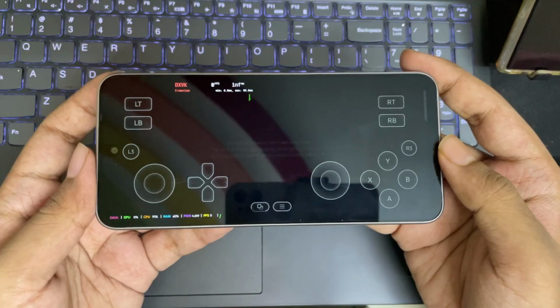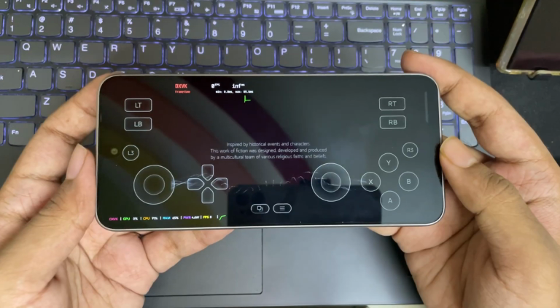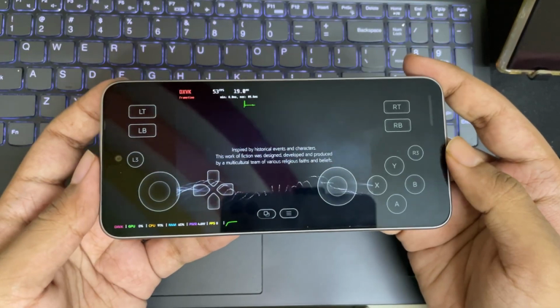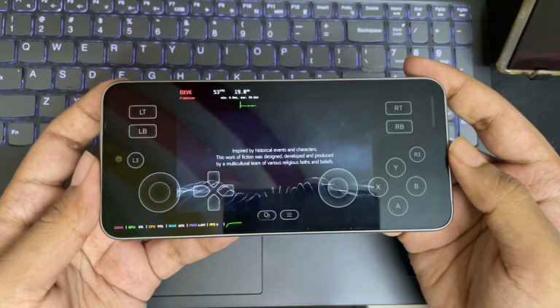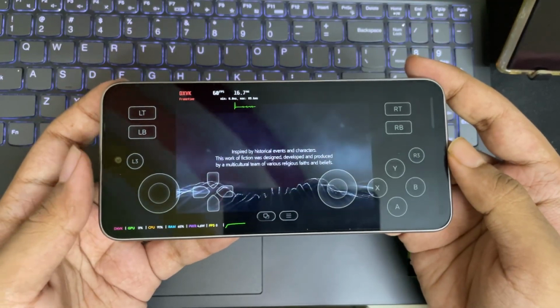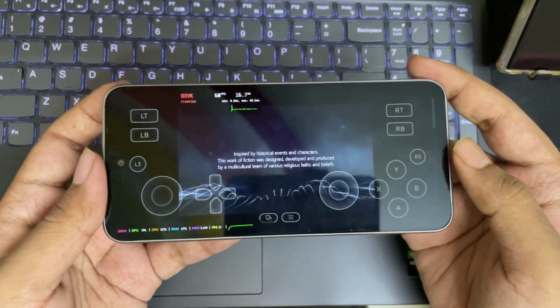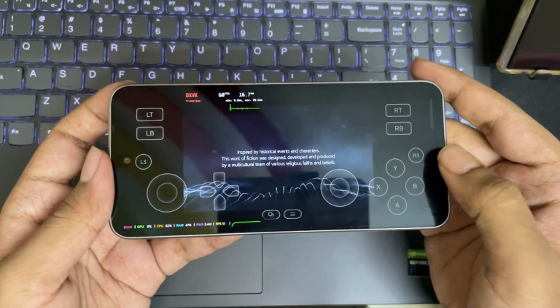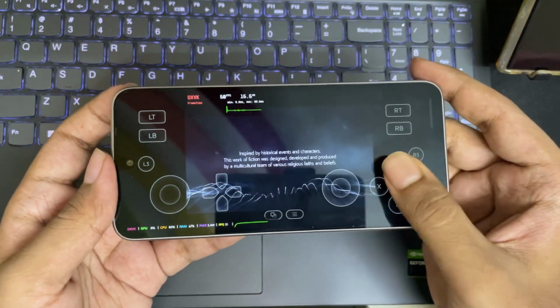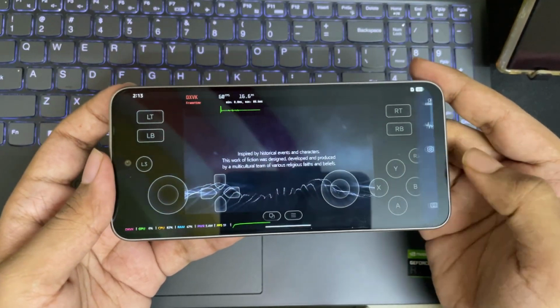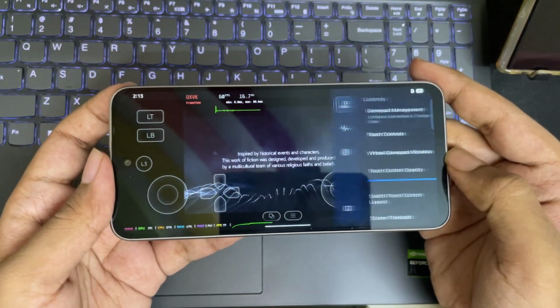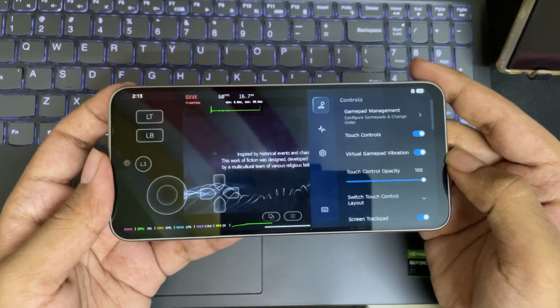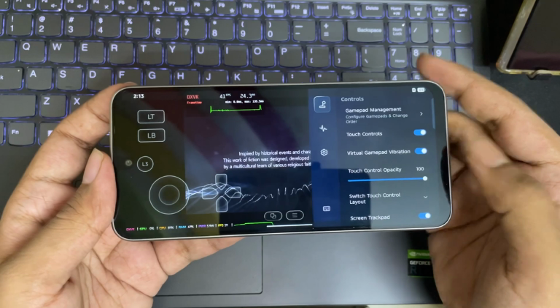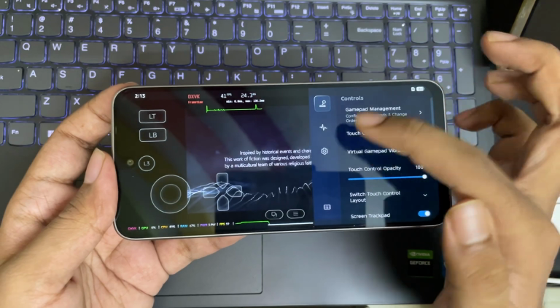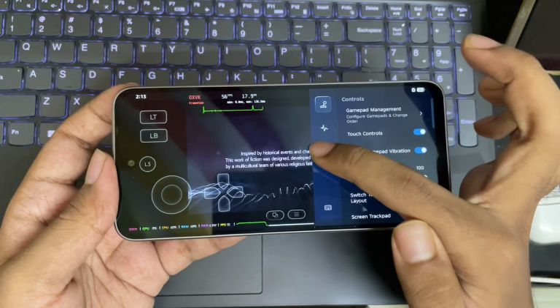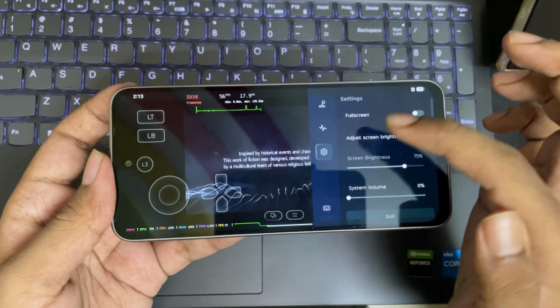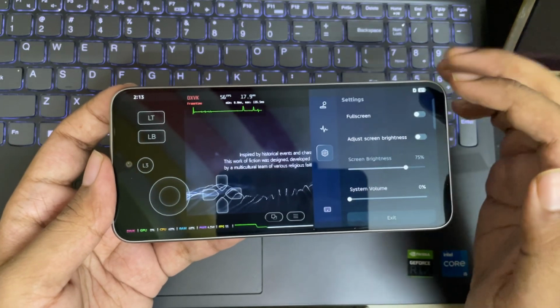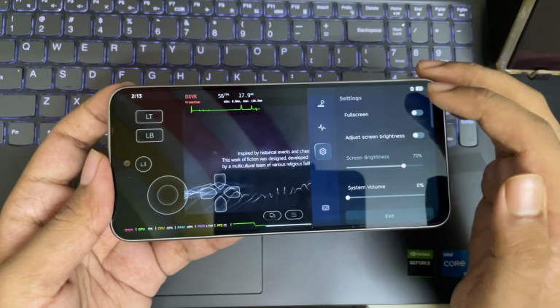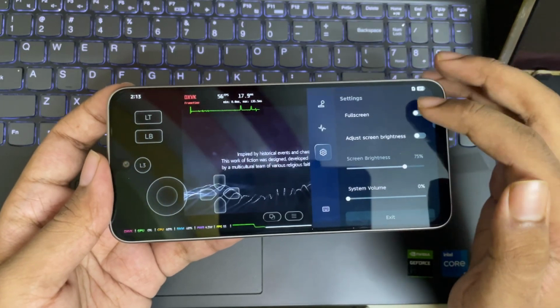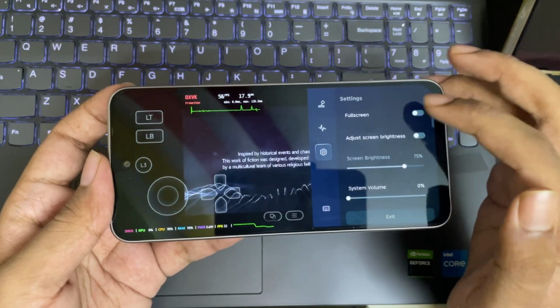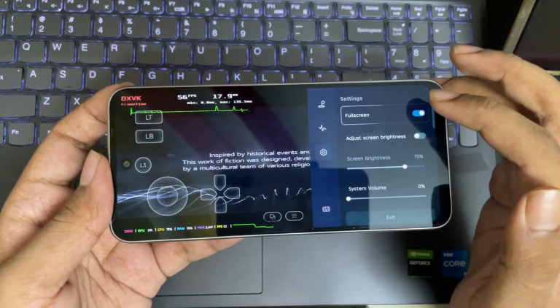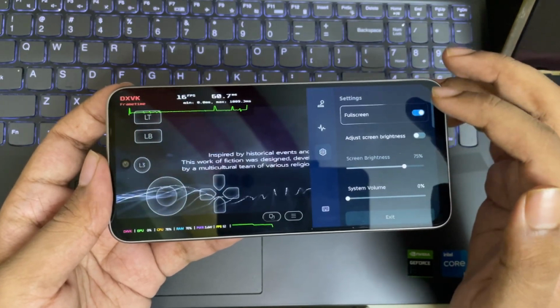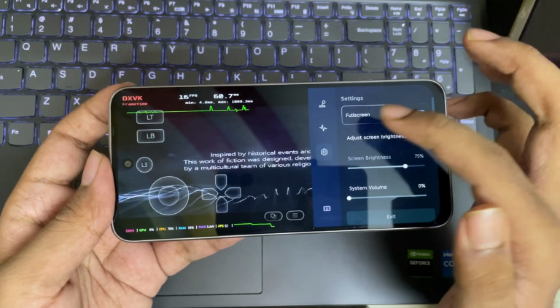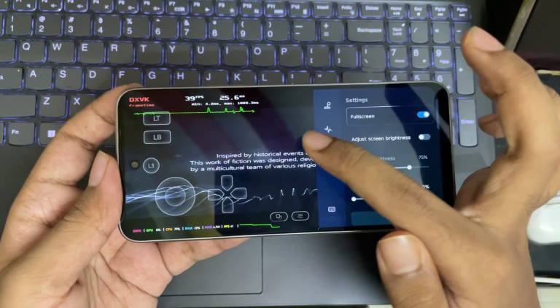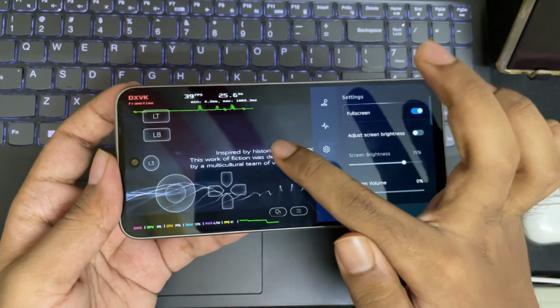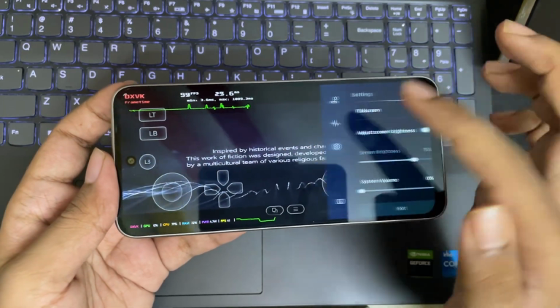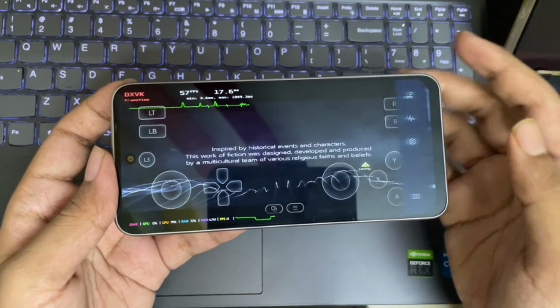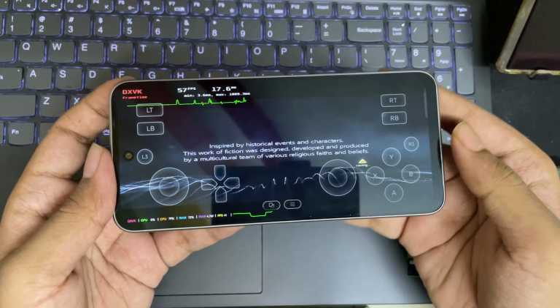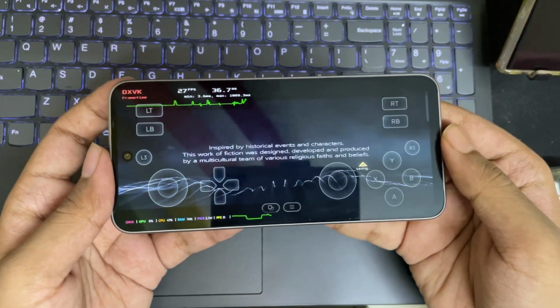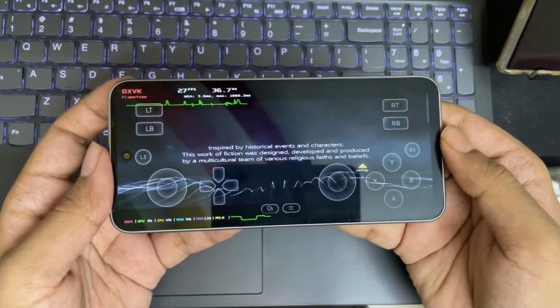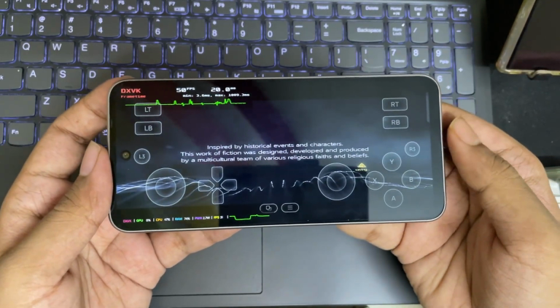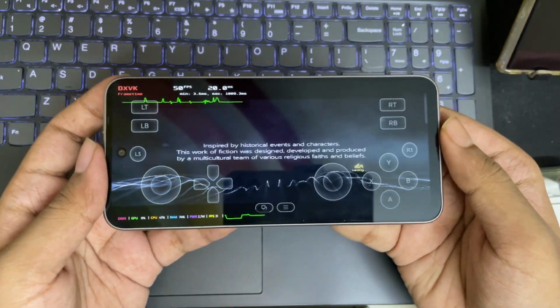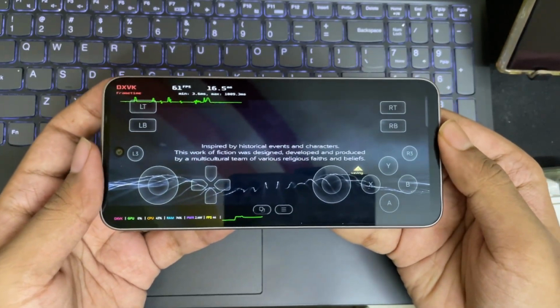And there we go — it's started. Also, make sure to set game graphics settings to low preset if you are using low to mid-budget devices.